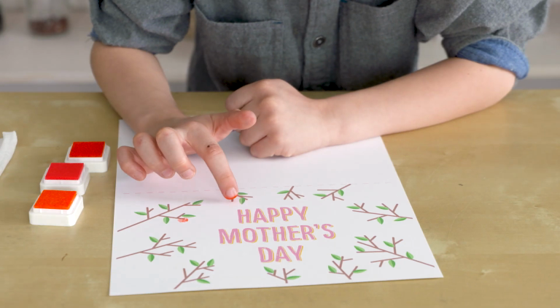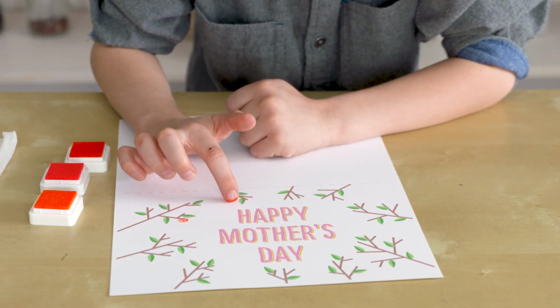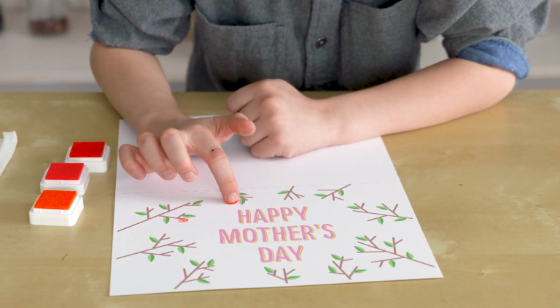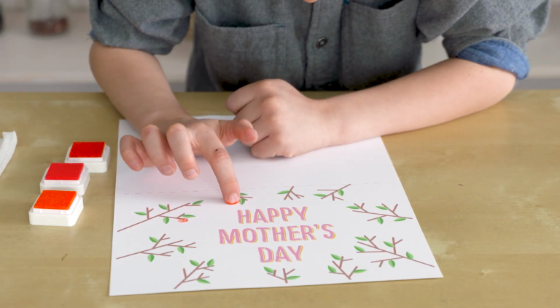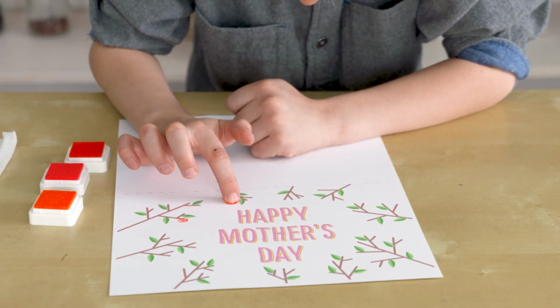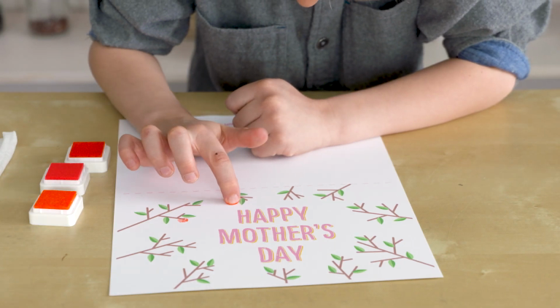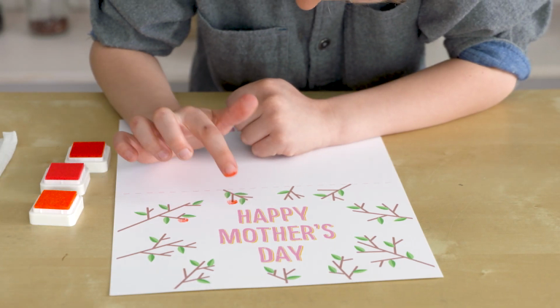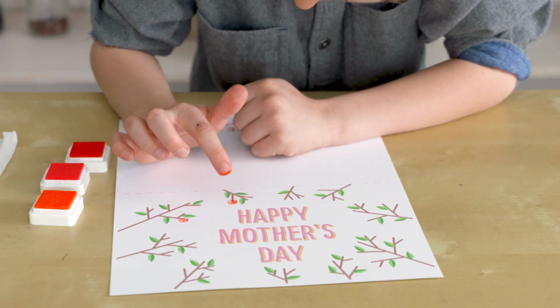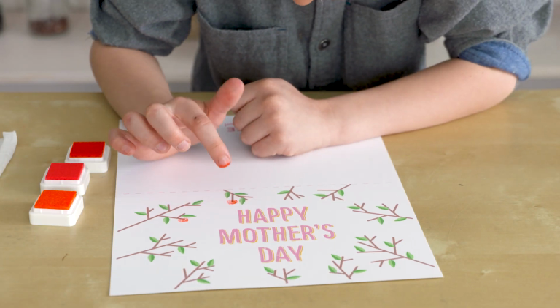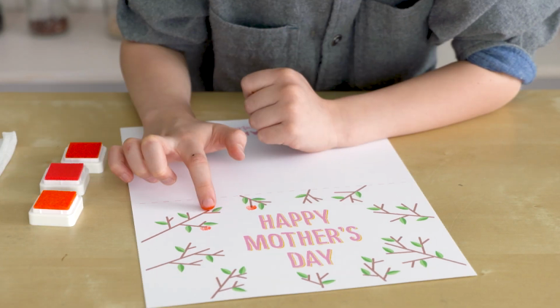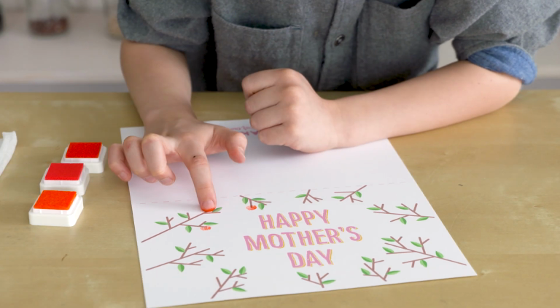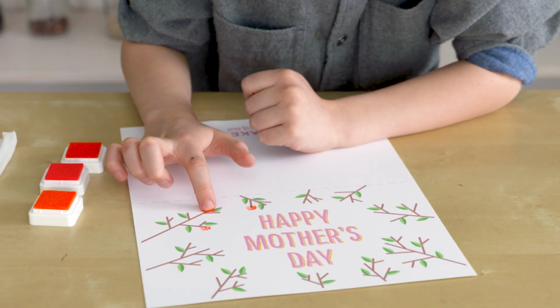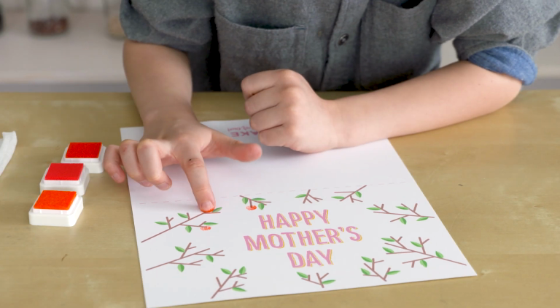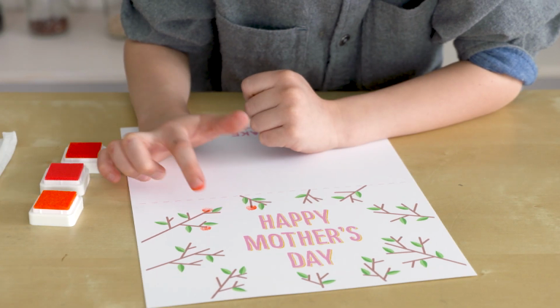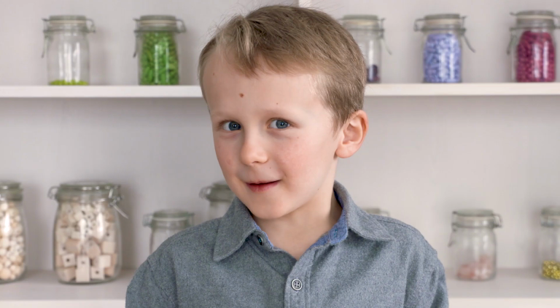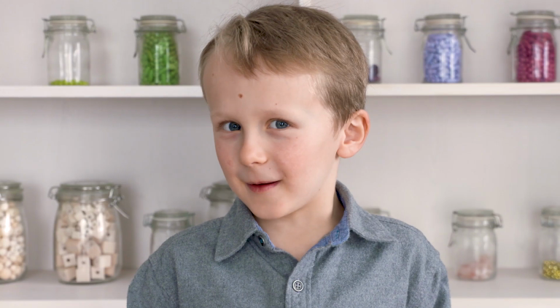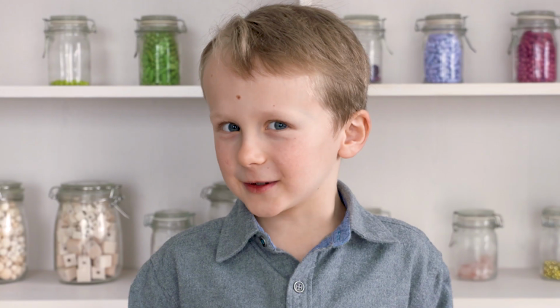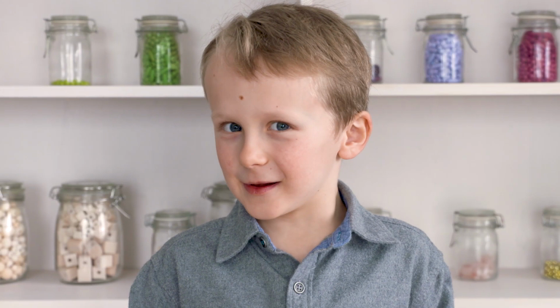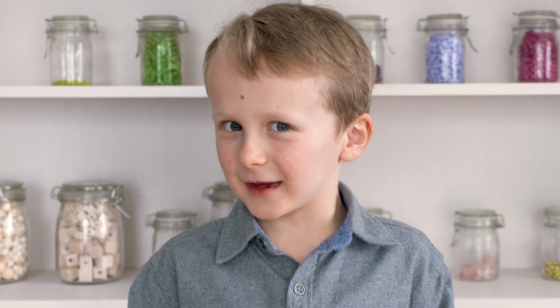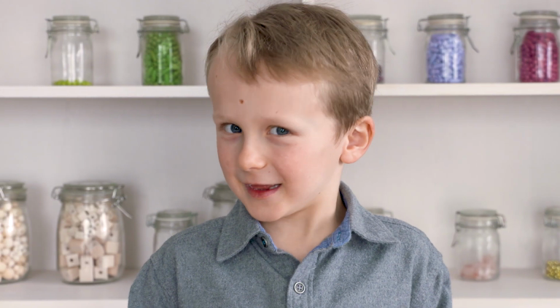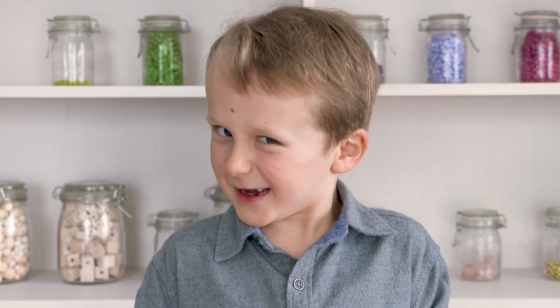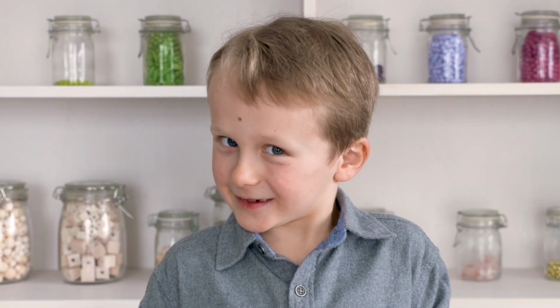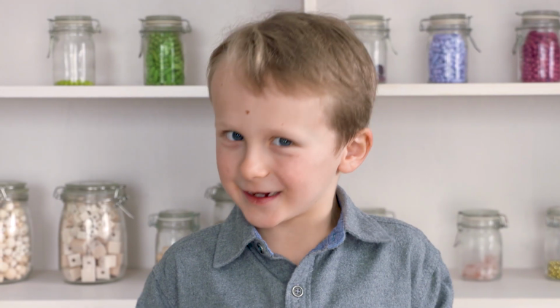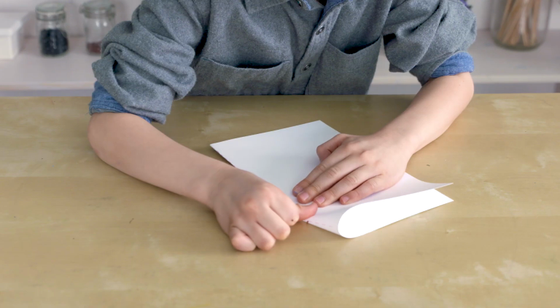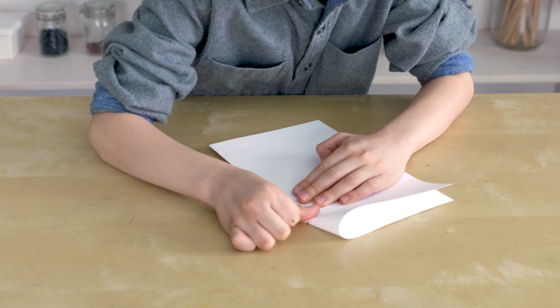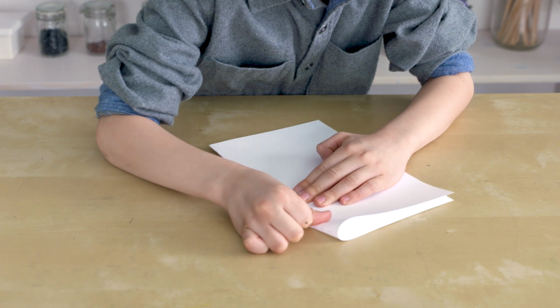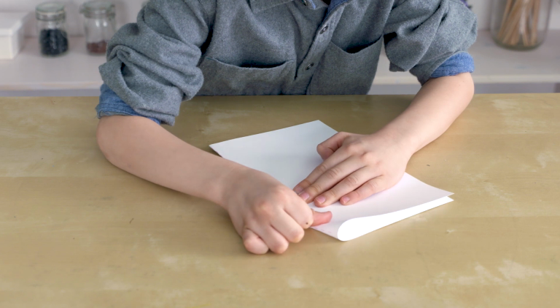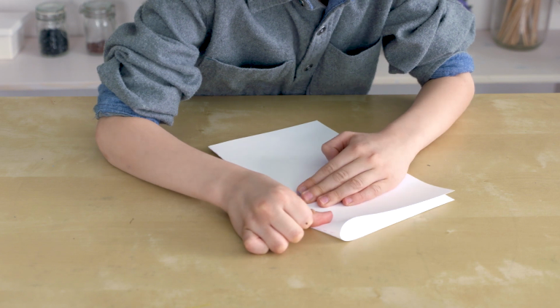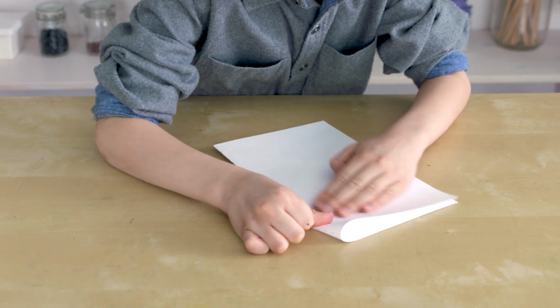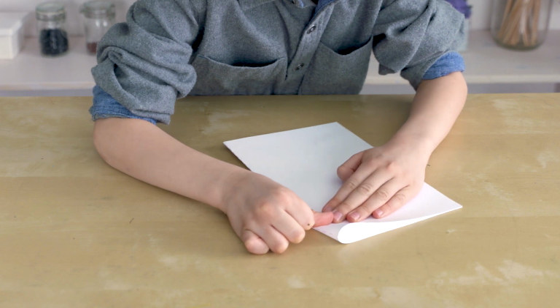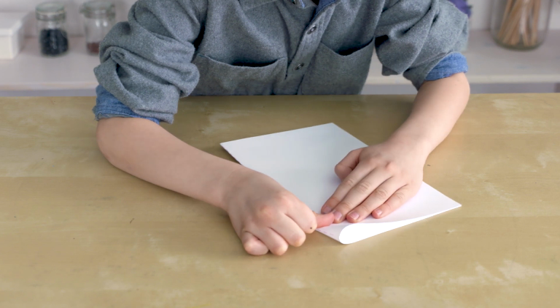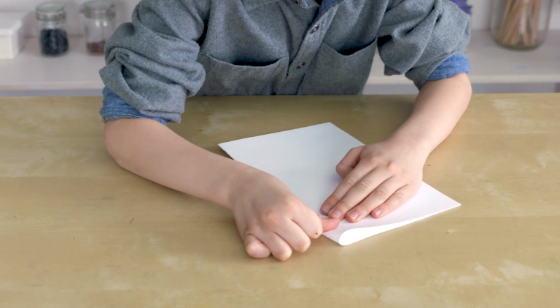Grow slow and steady. Oh, I think my mom's going to like this. Once your card is dry,